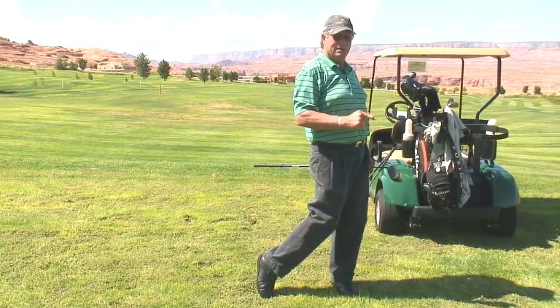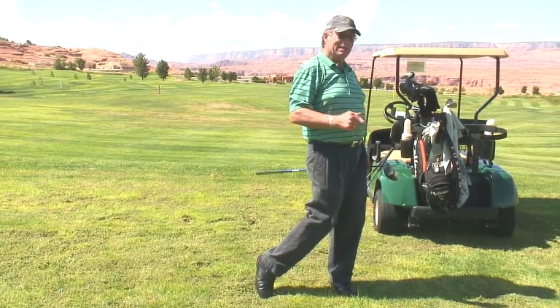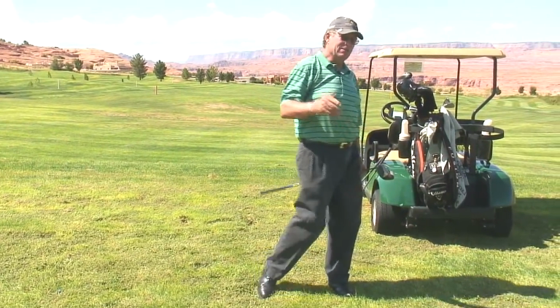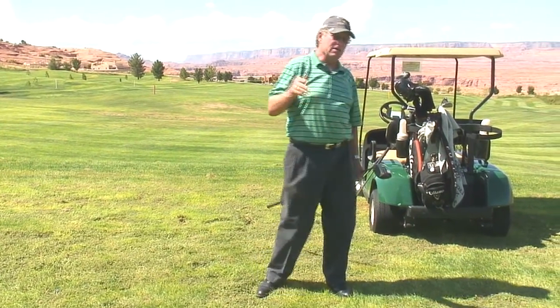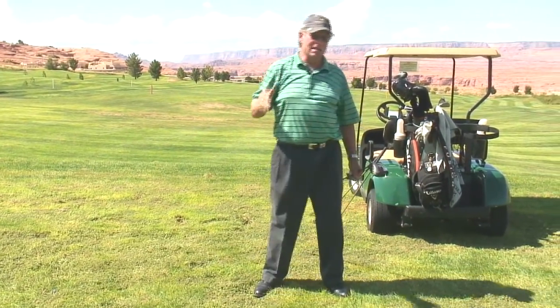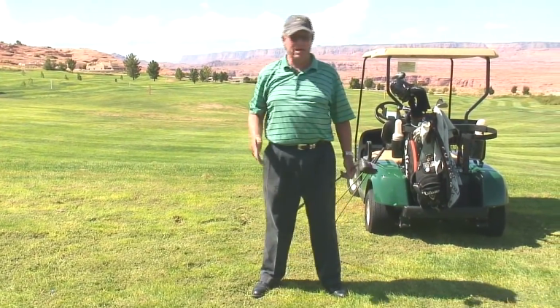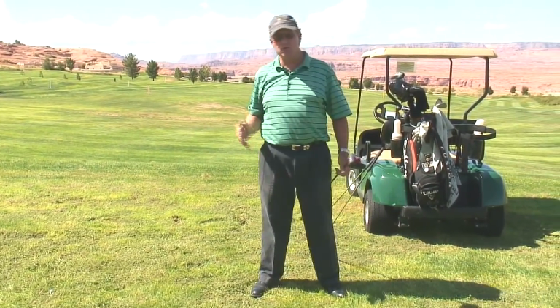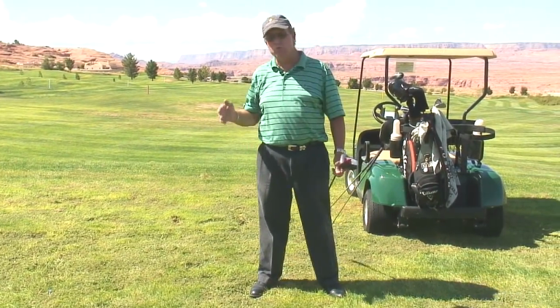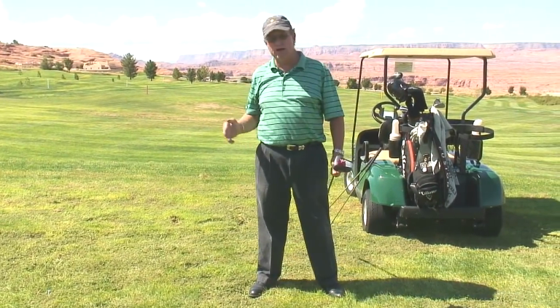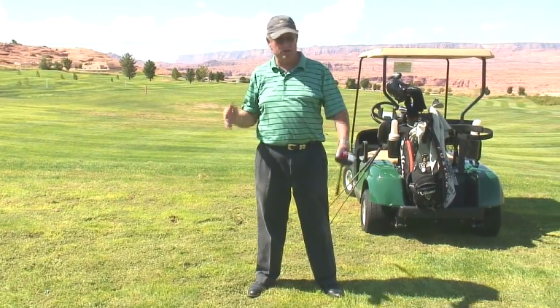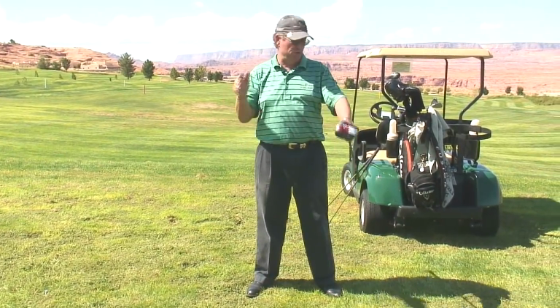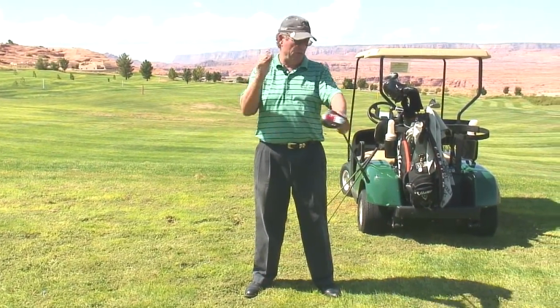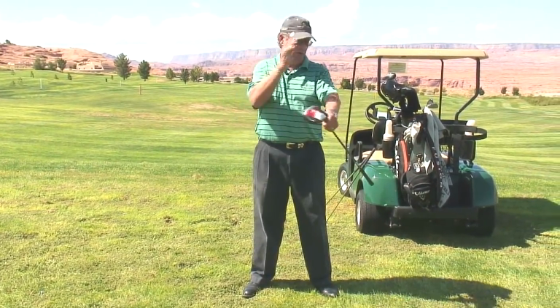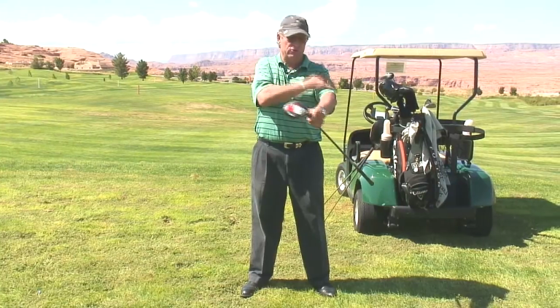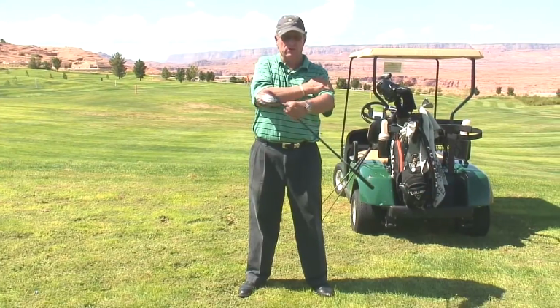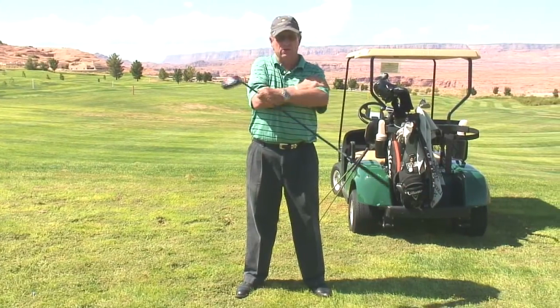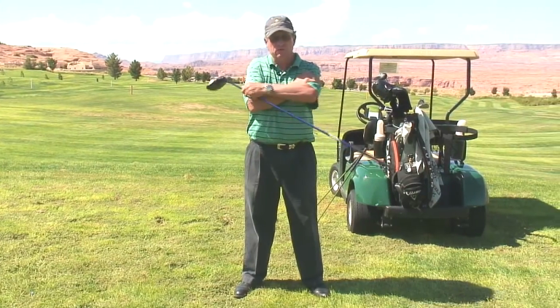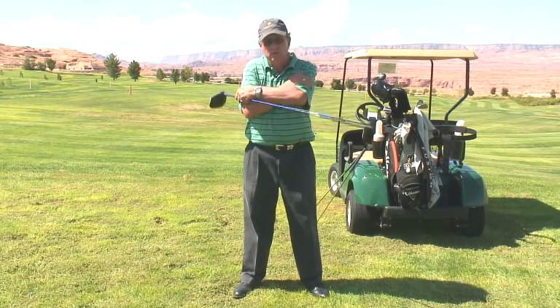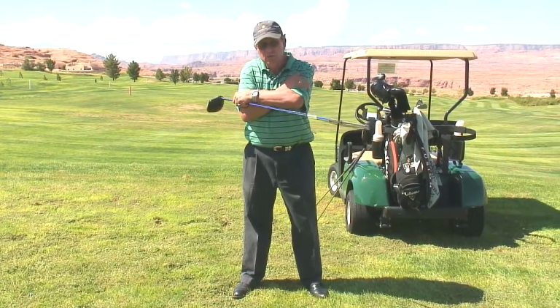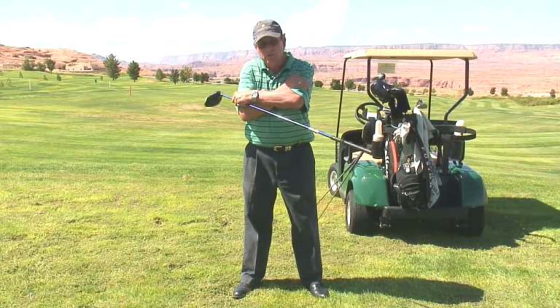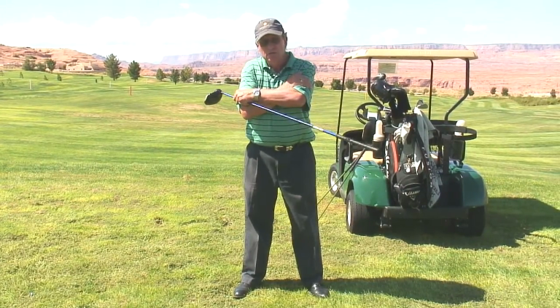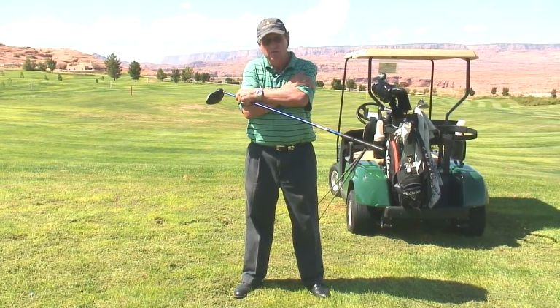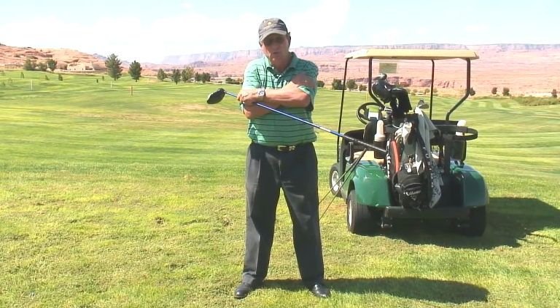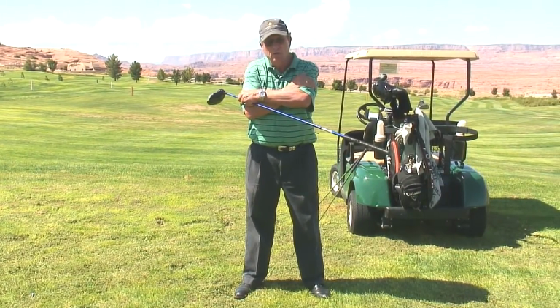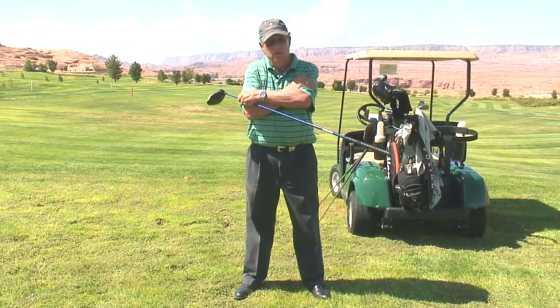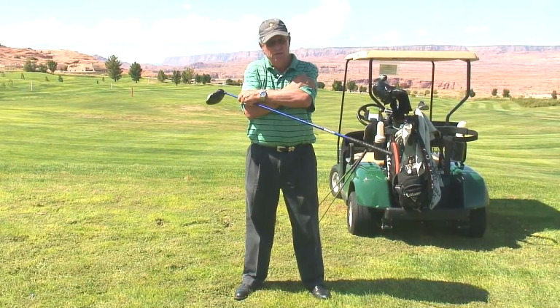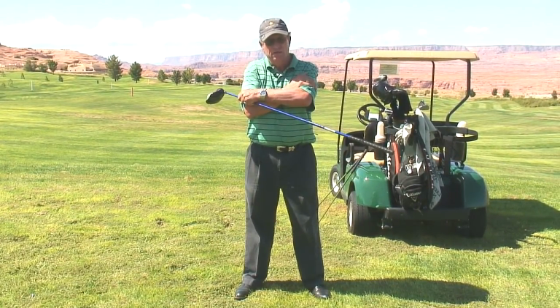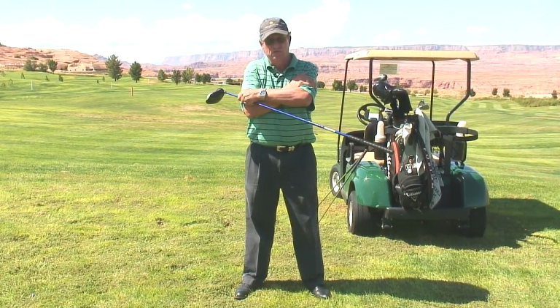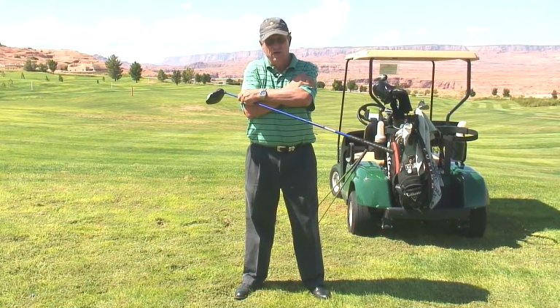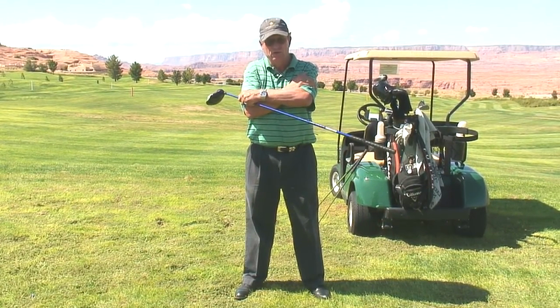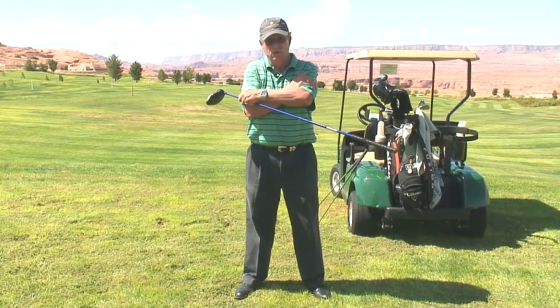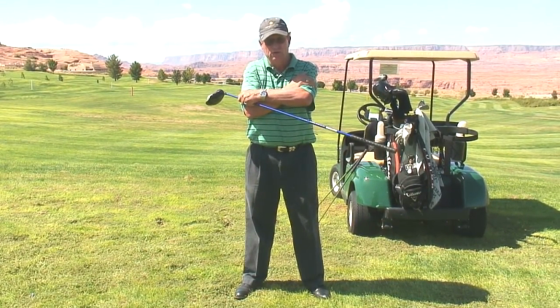And if you allow your body to respond to your arms, guess what? It's not too hard.